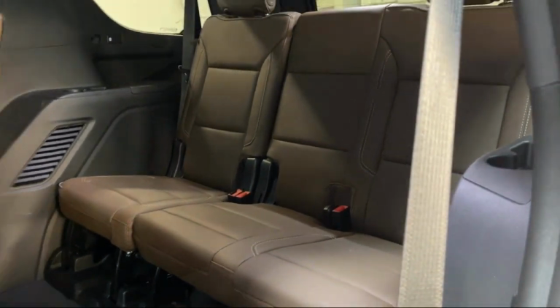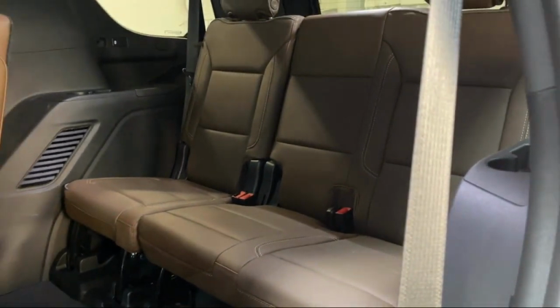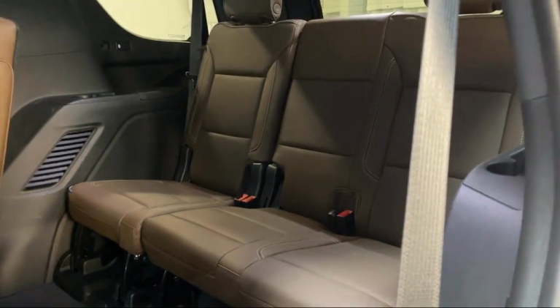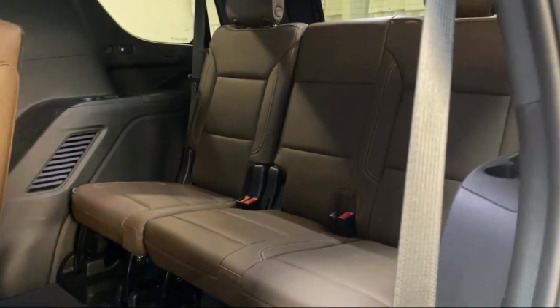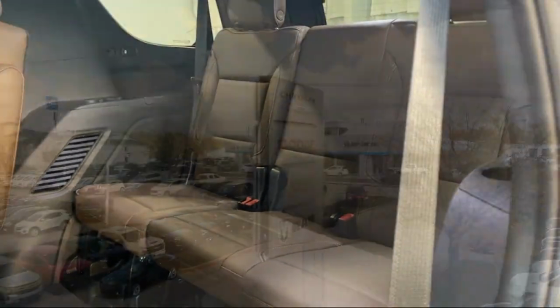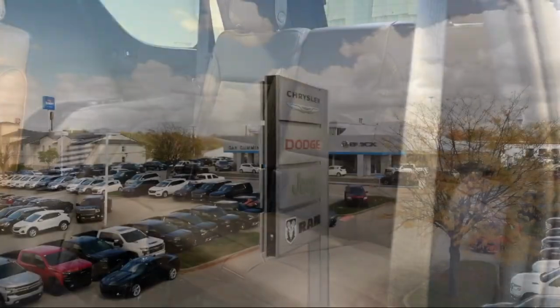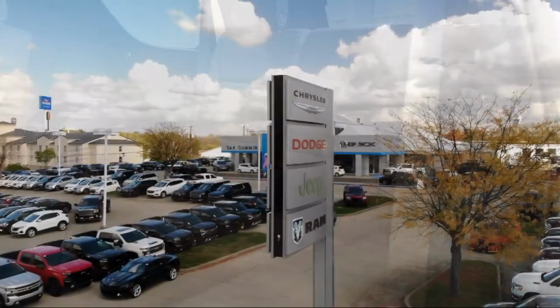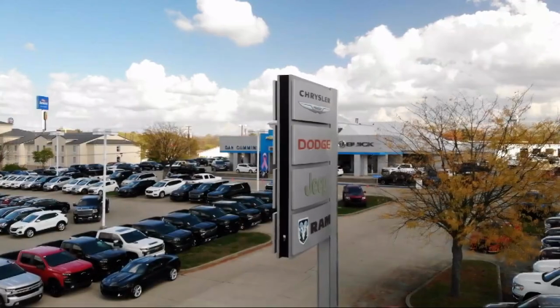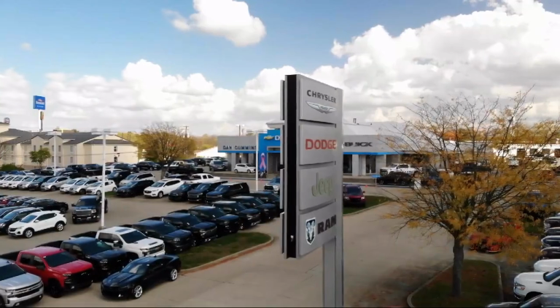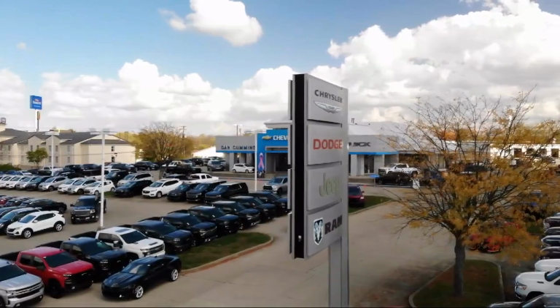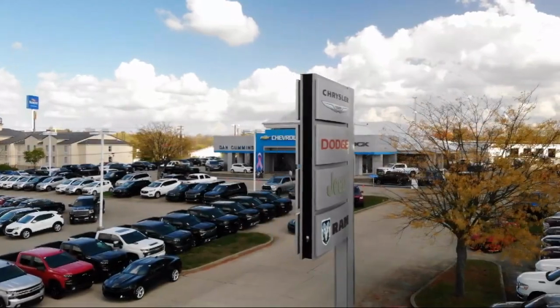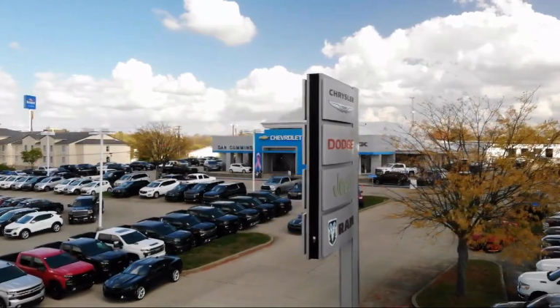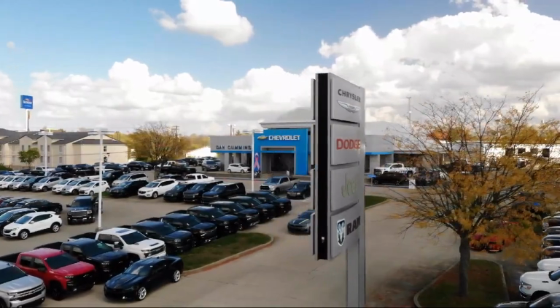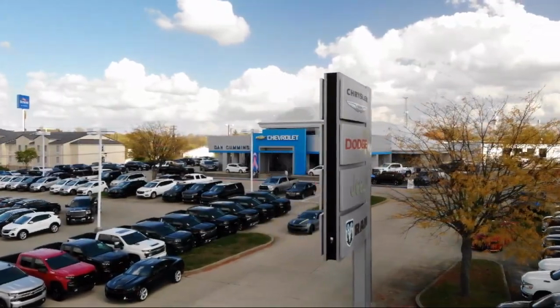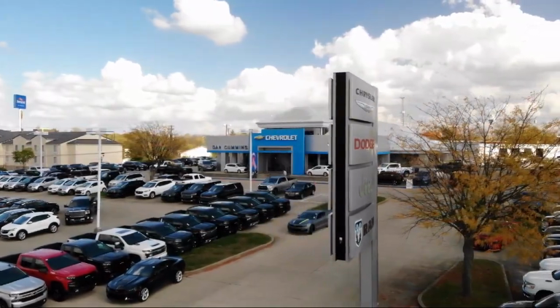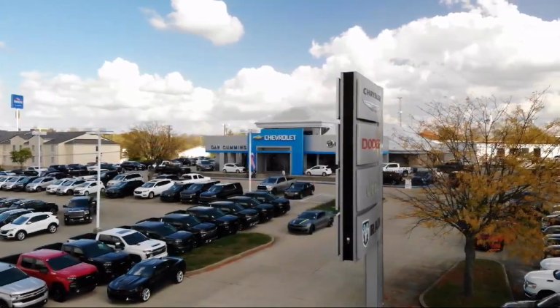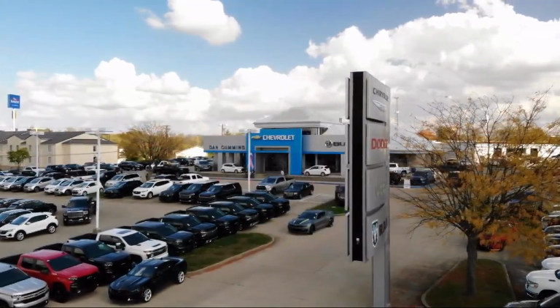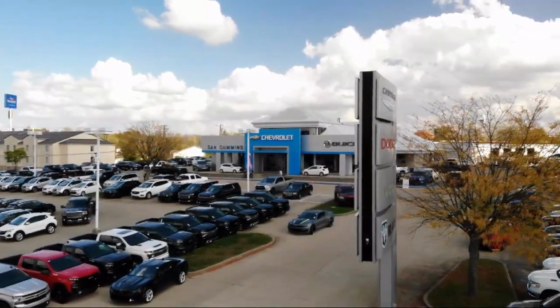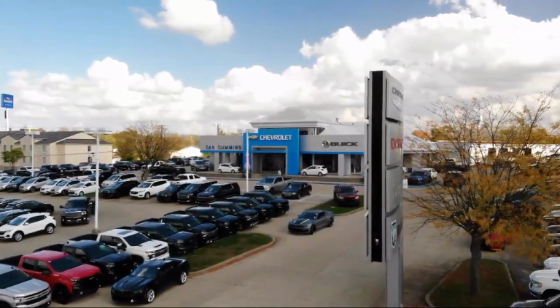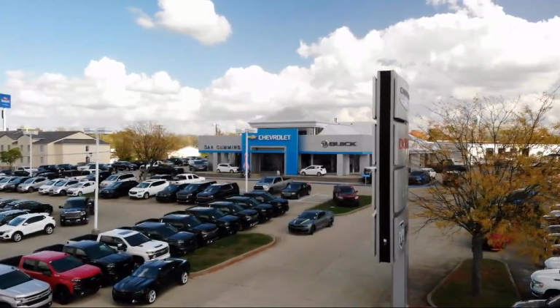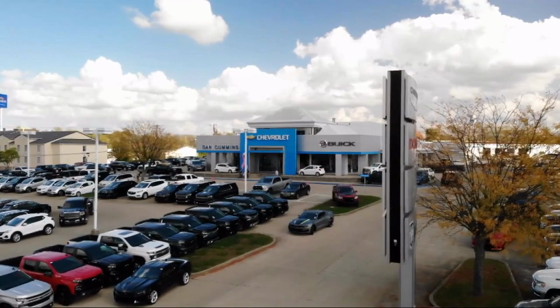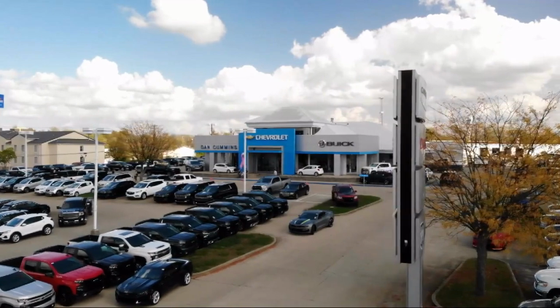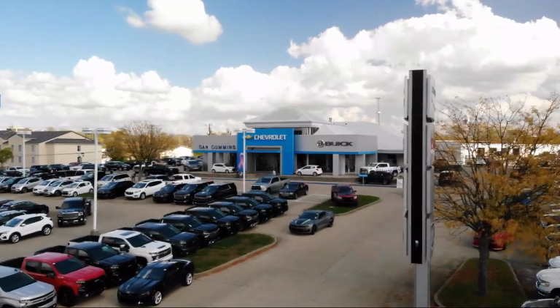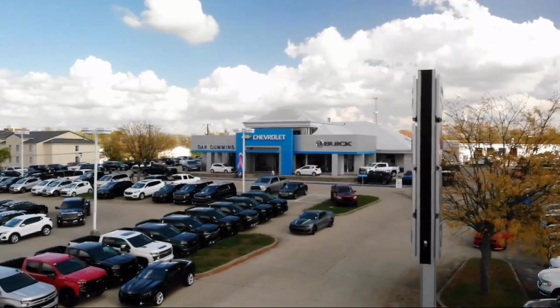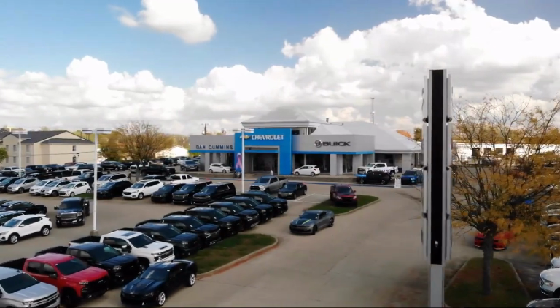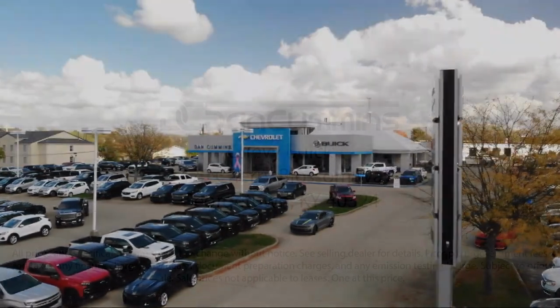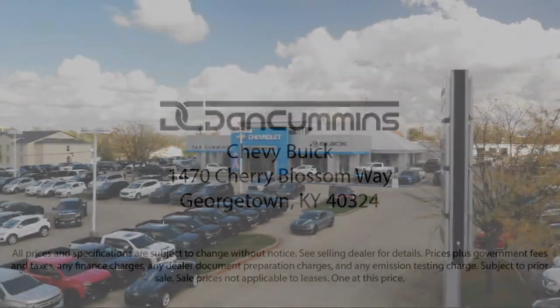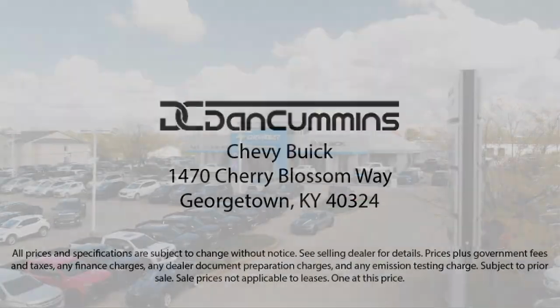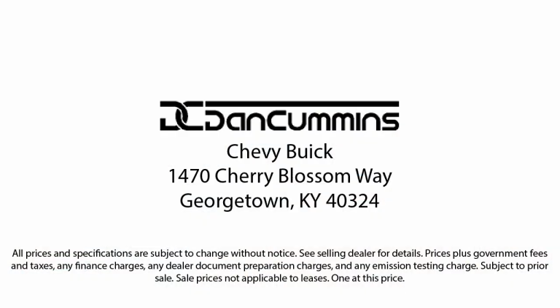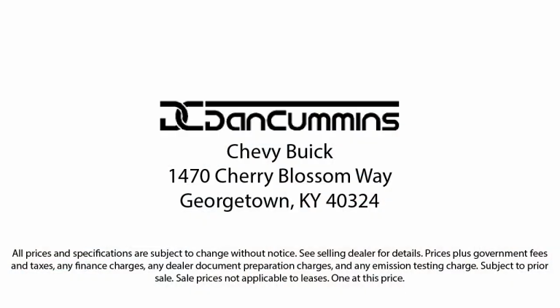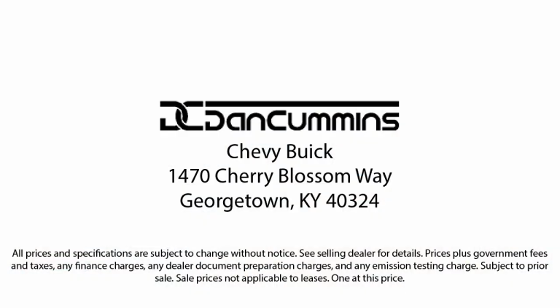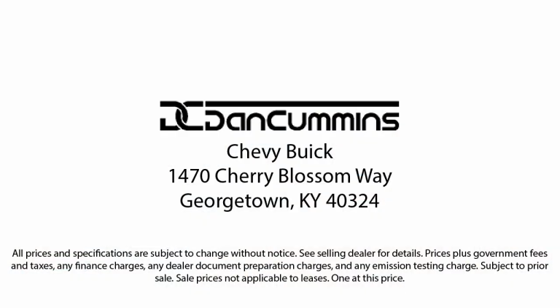Come see us today at one of our convenient locations and drive for a Dan Cummins deal.